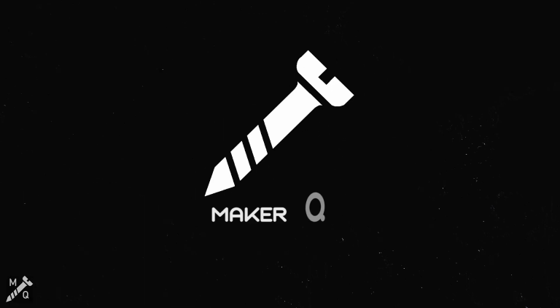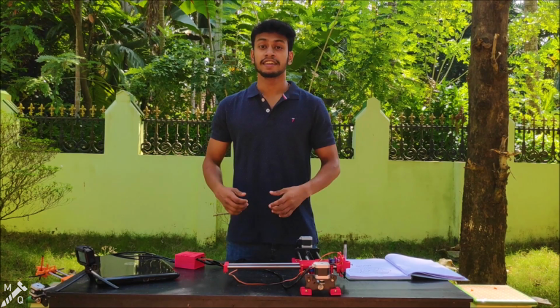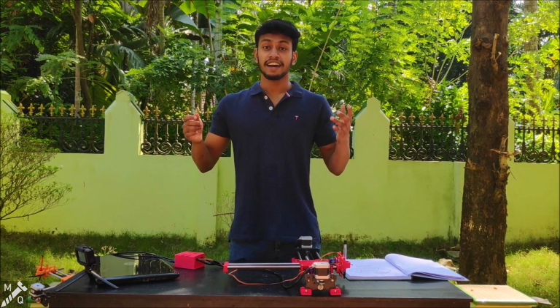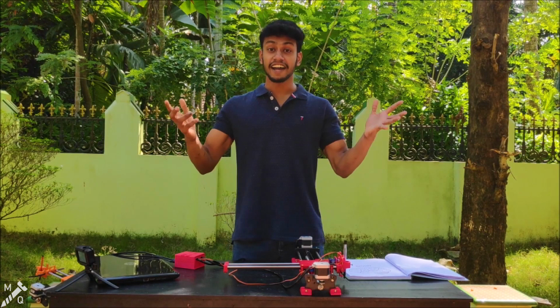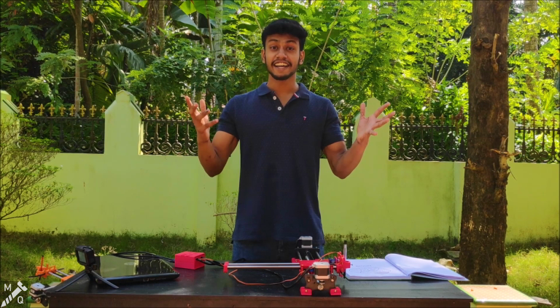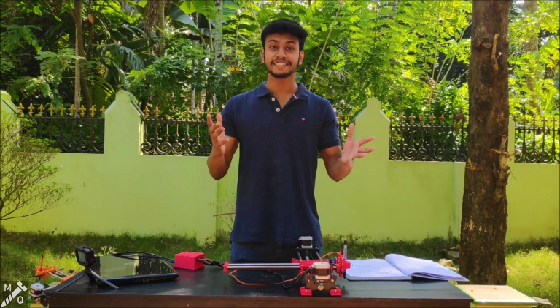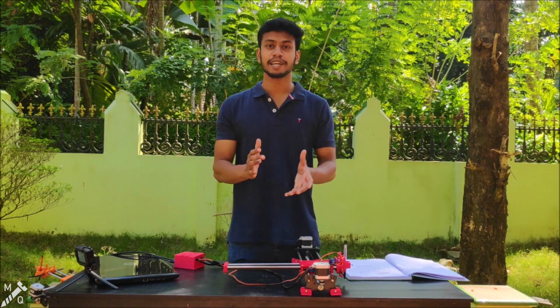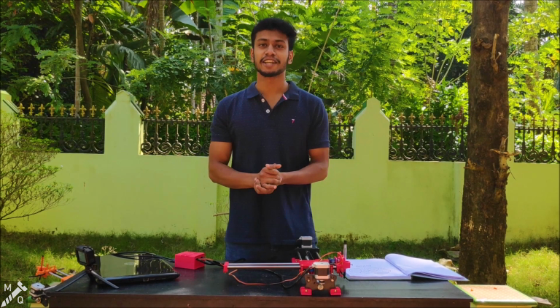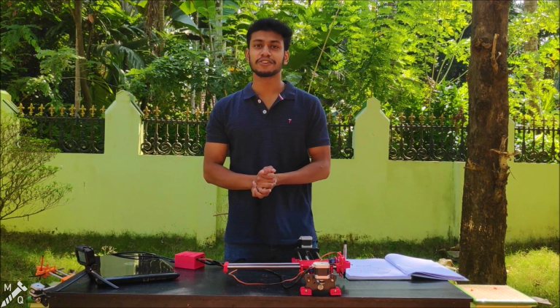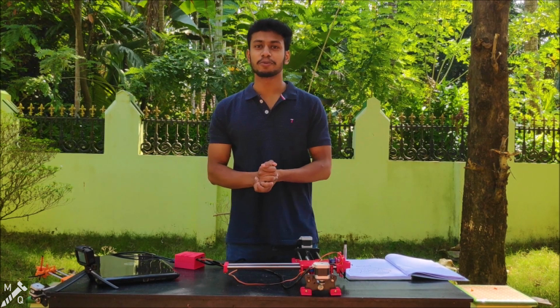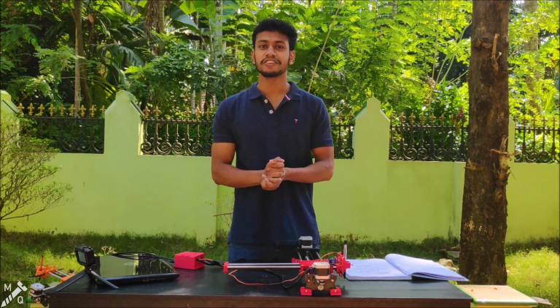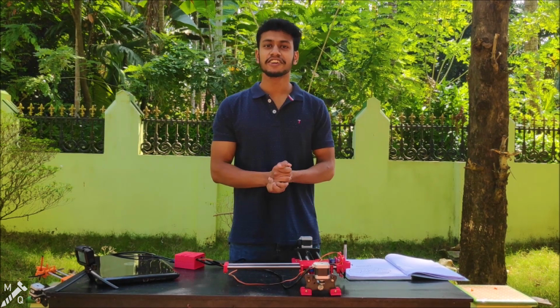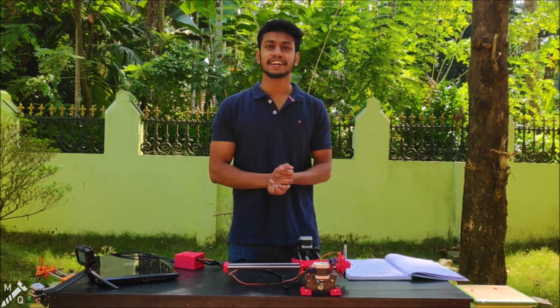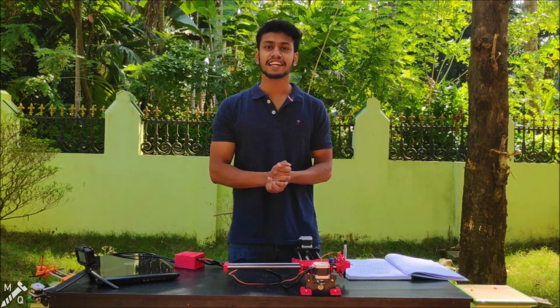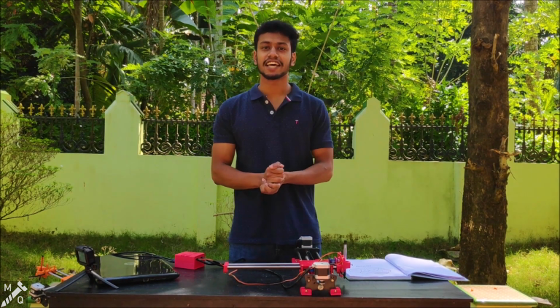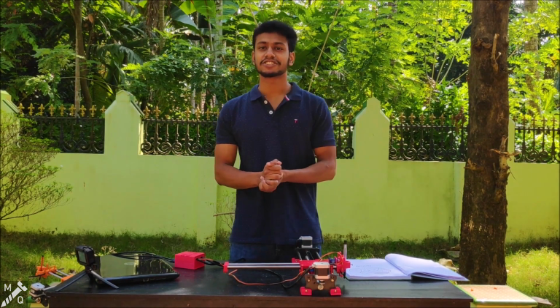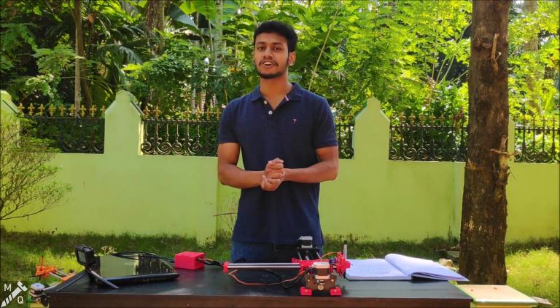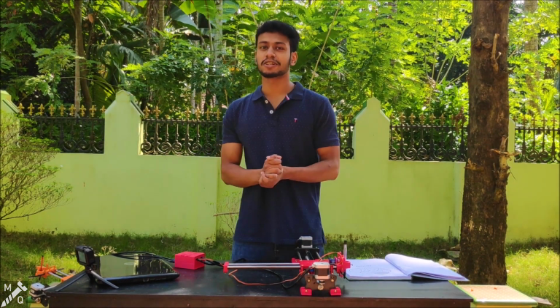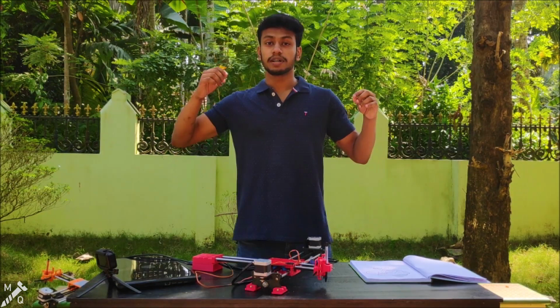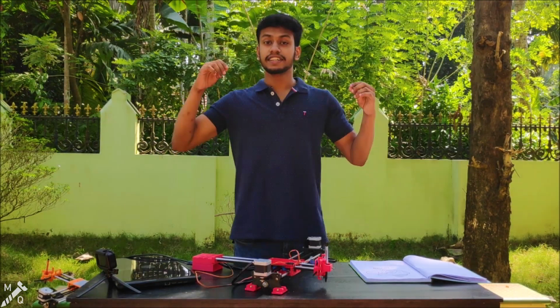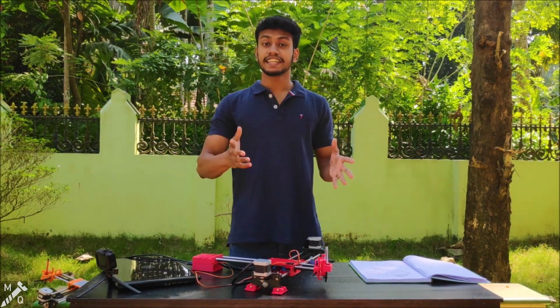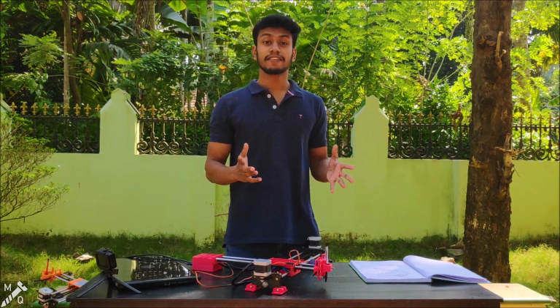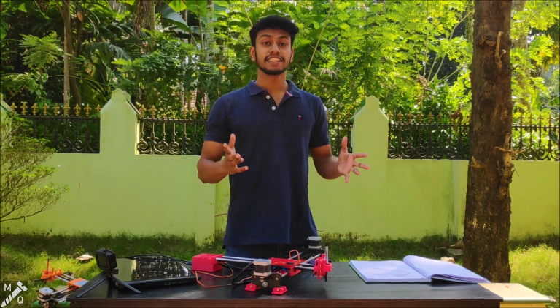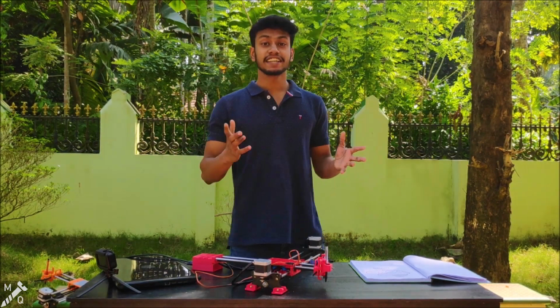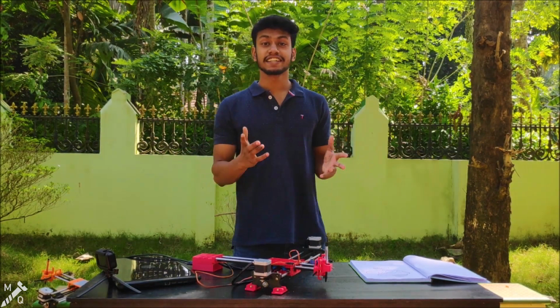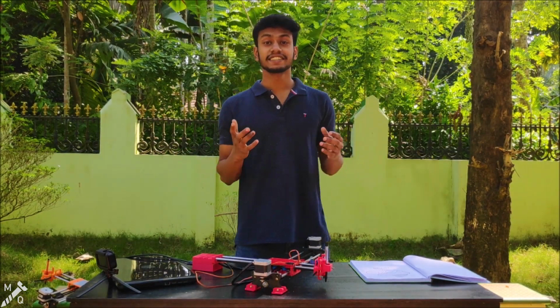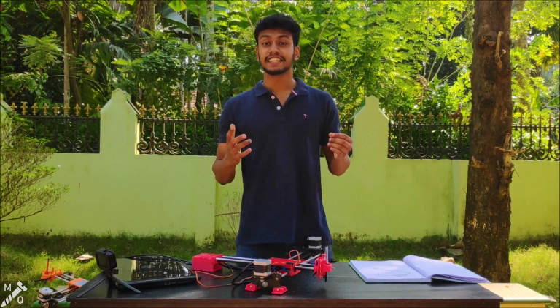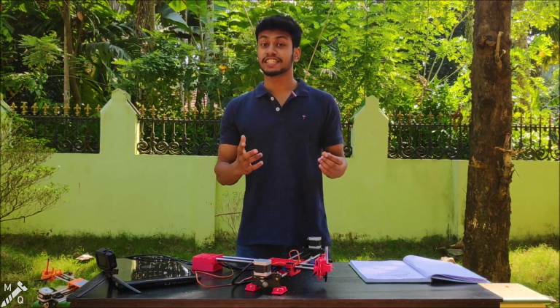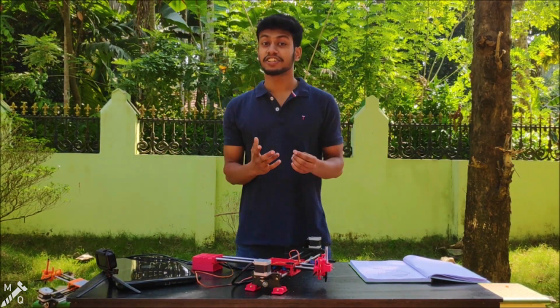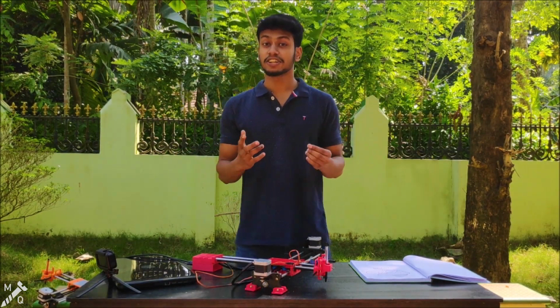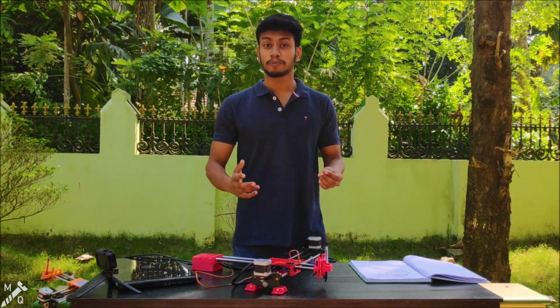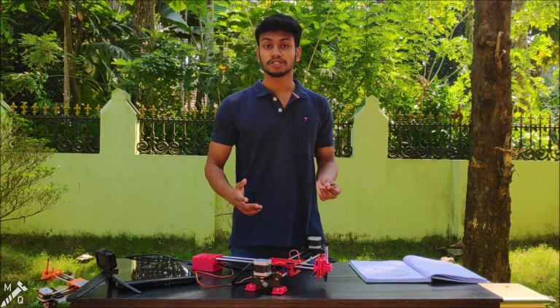Hi guys! I am doing my new video! Welcome back to the video!